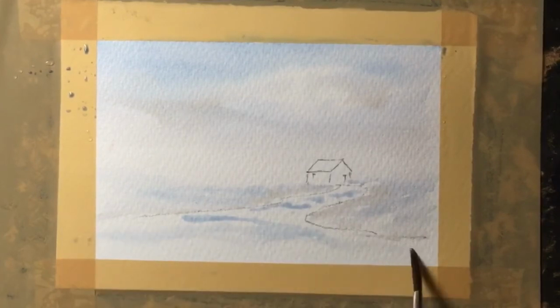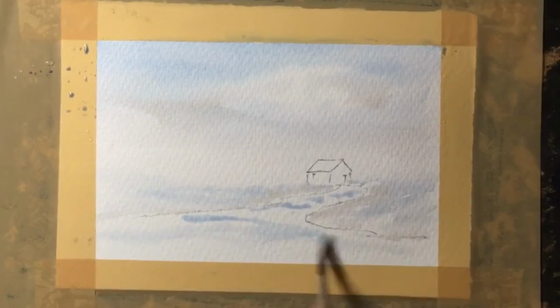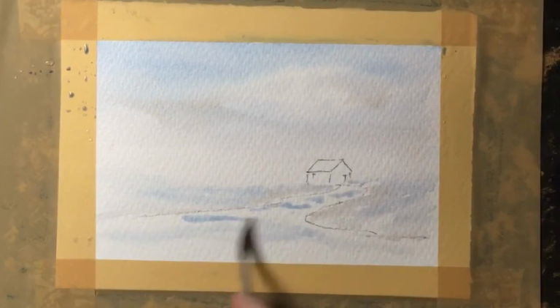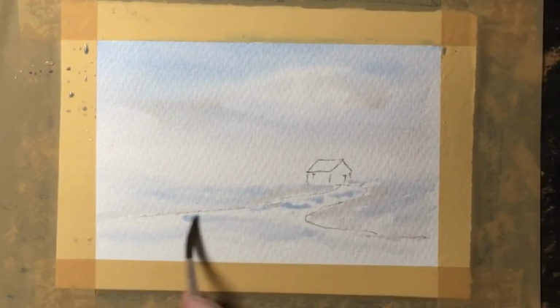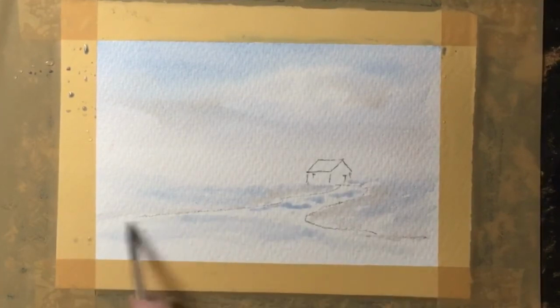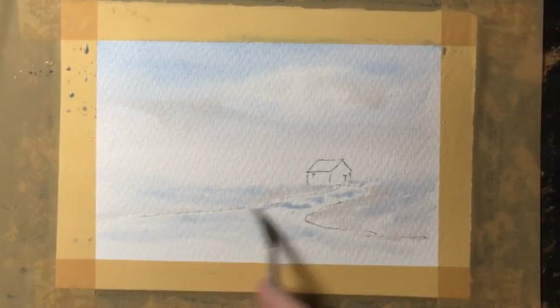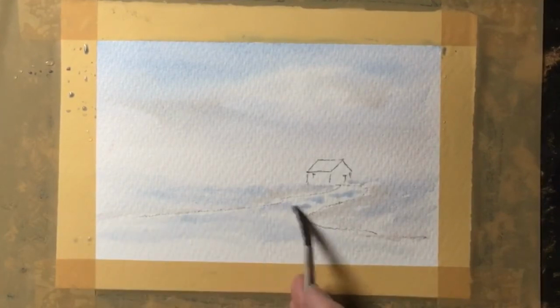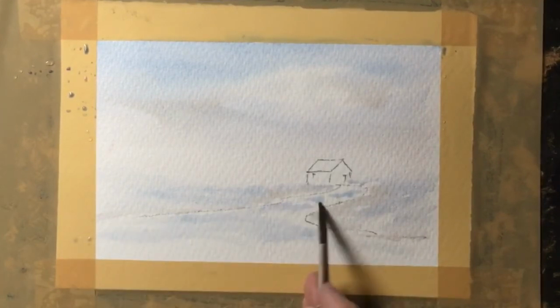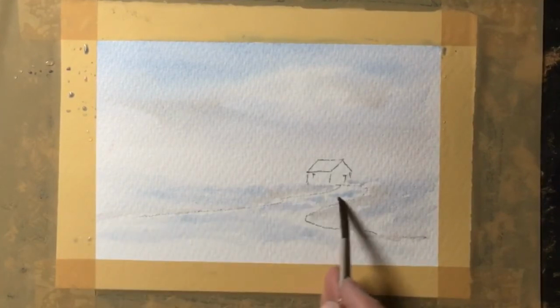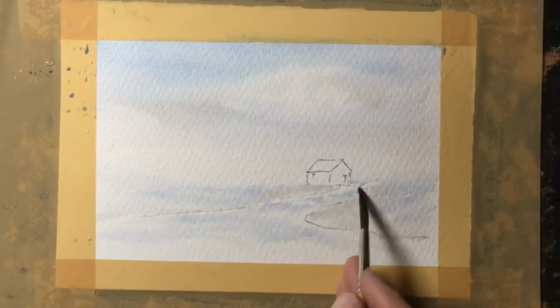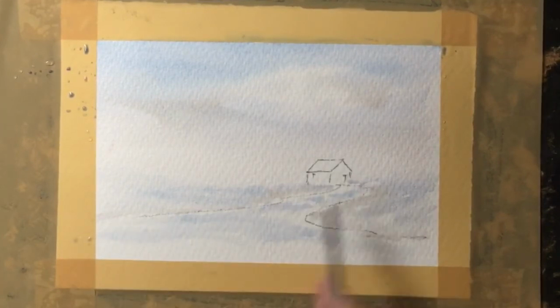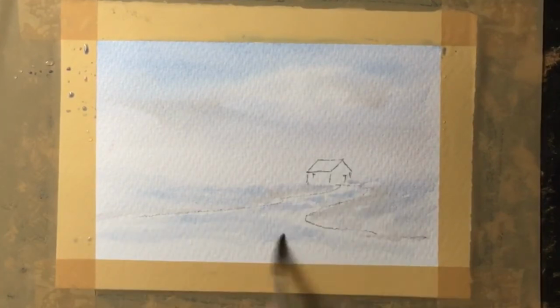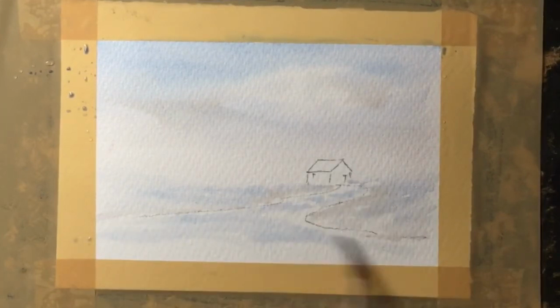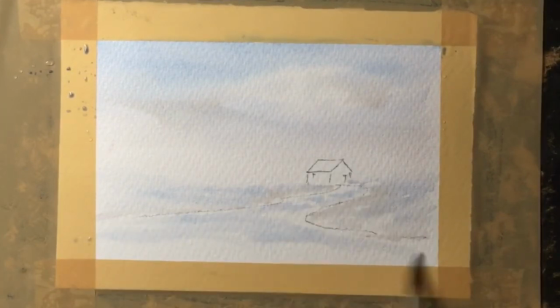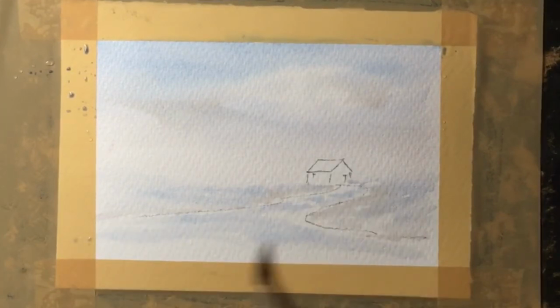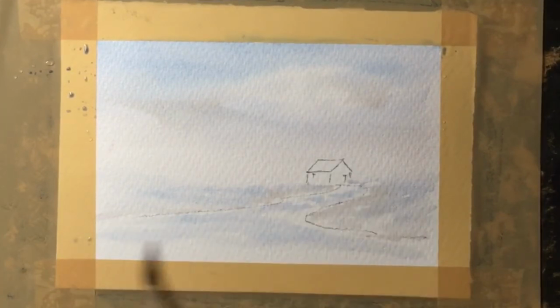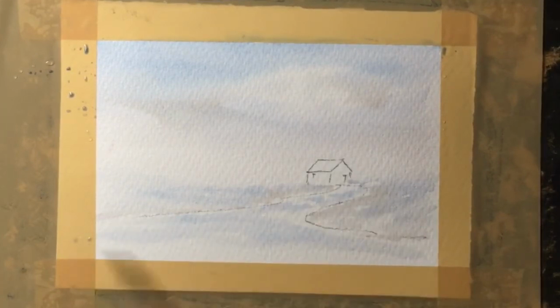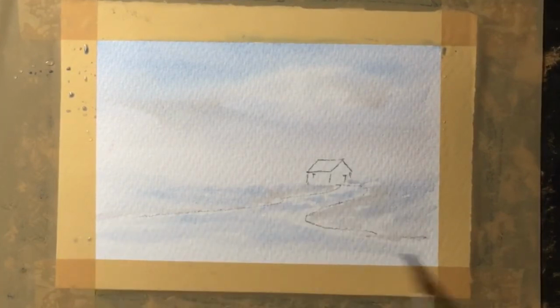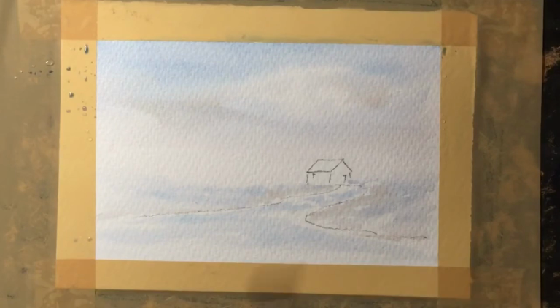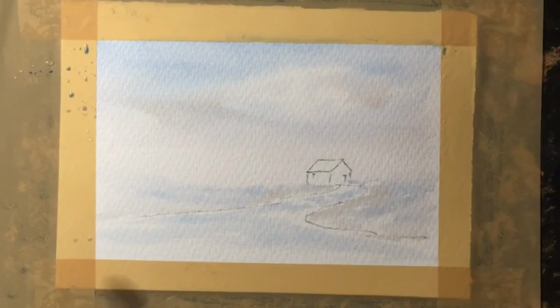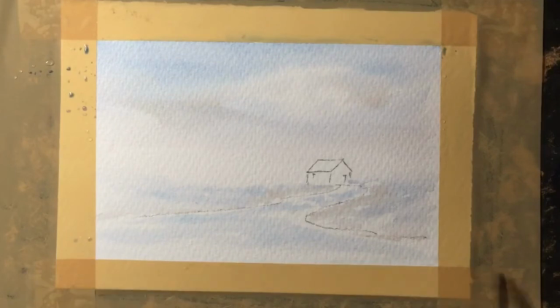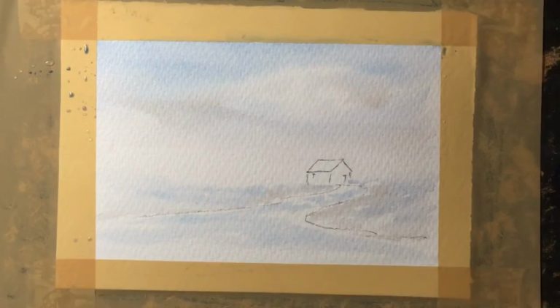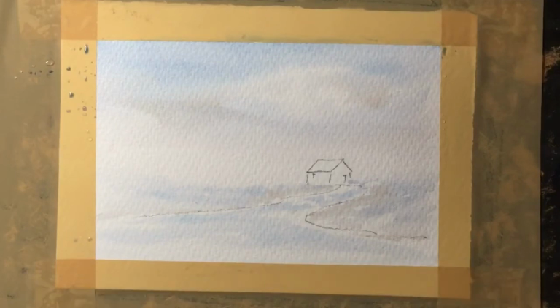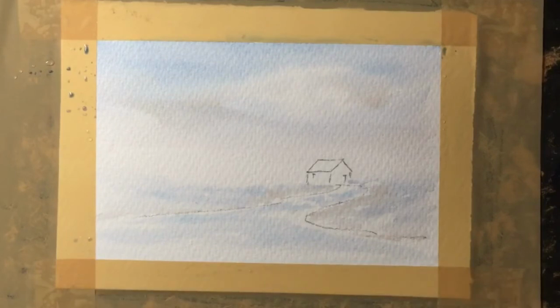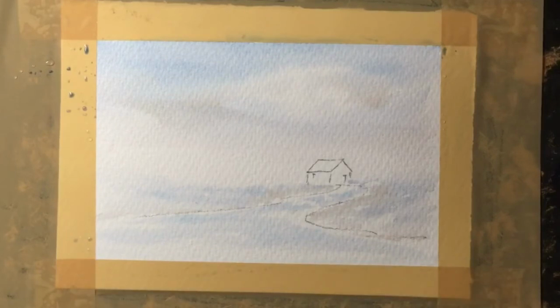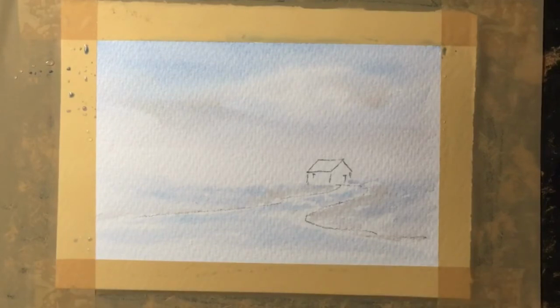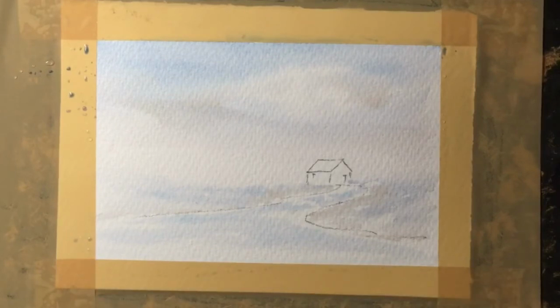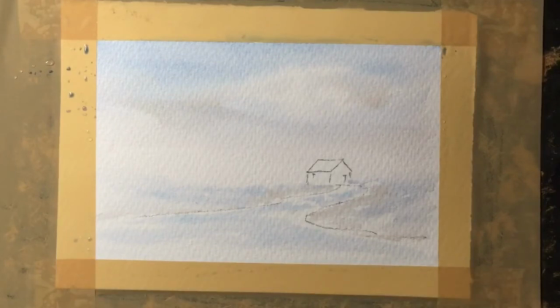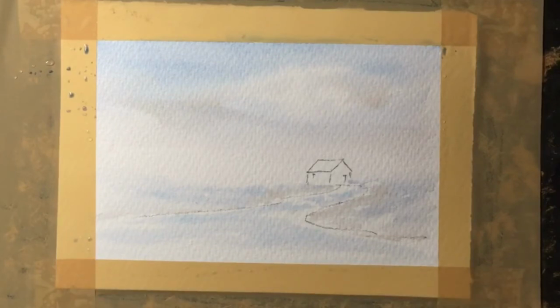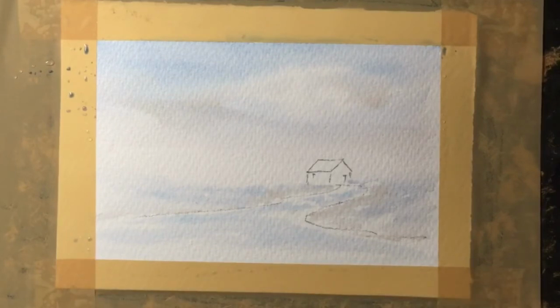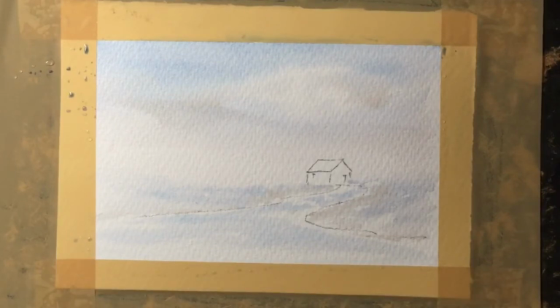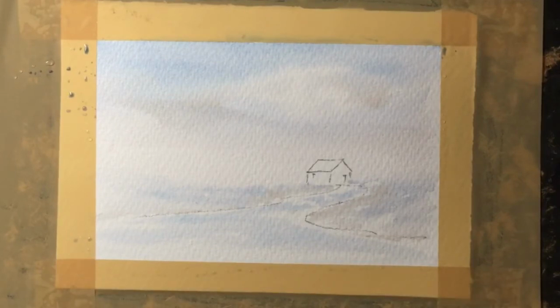I want to put the path in now, so again with a very pale blue mix just some horizontal strokes to create the line of the path.